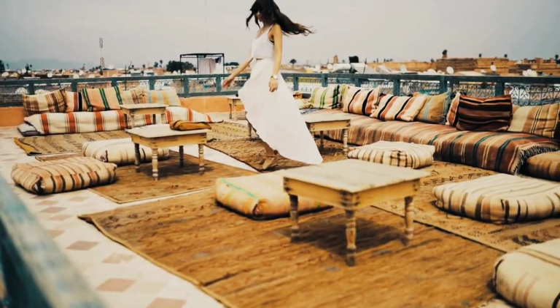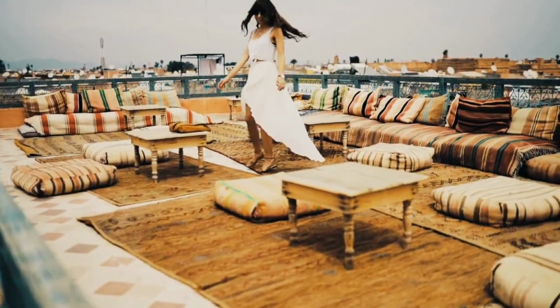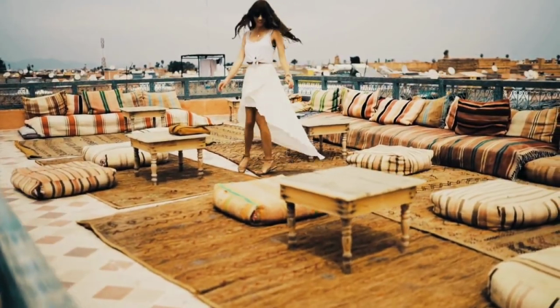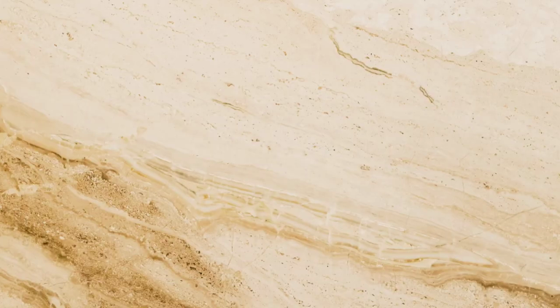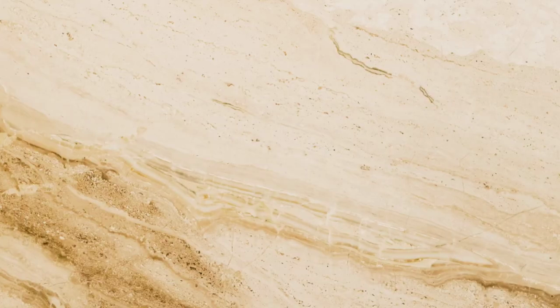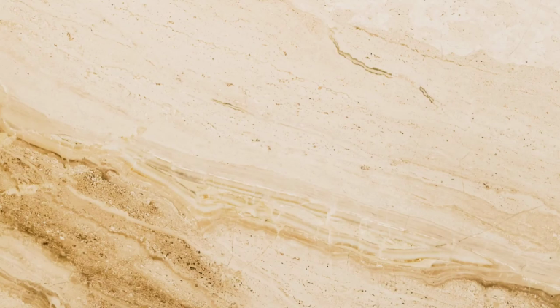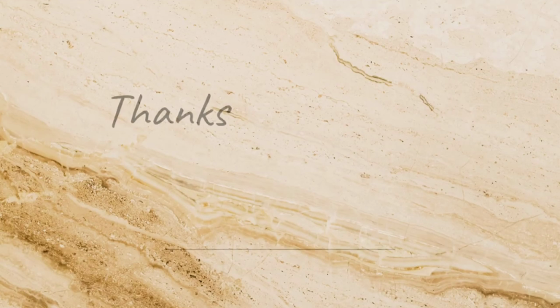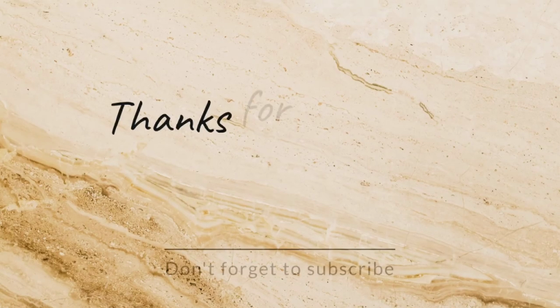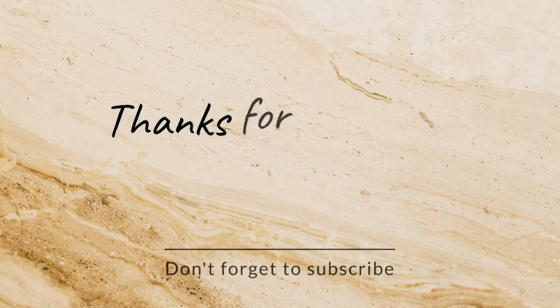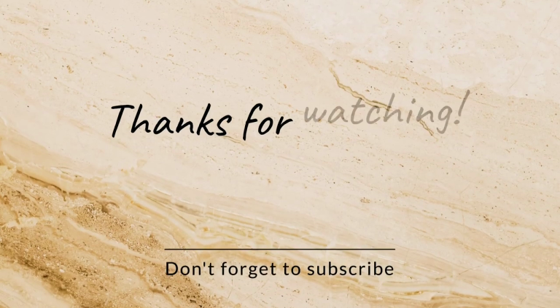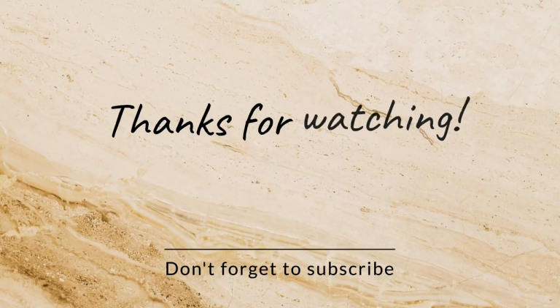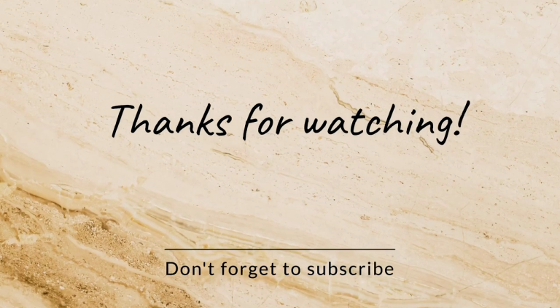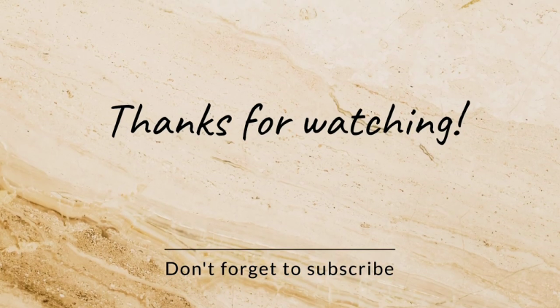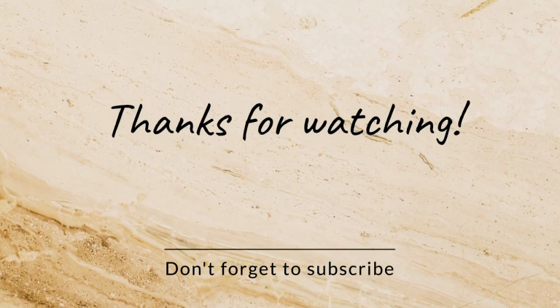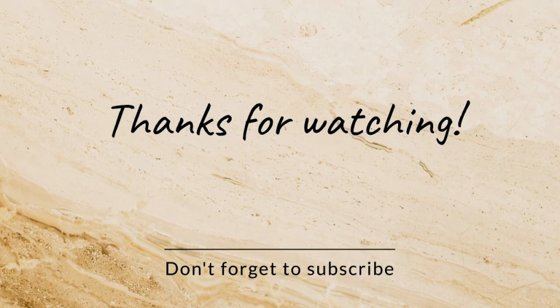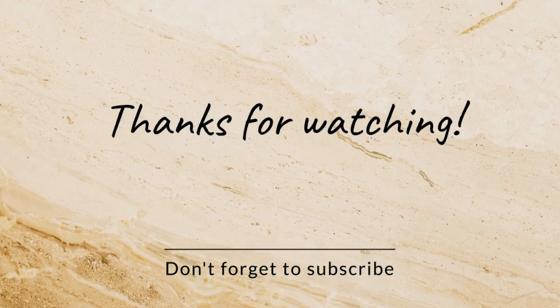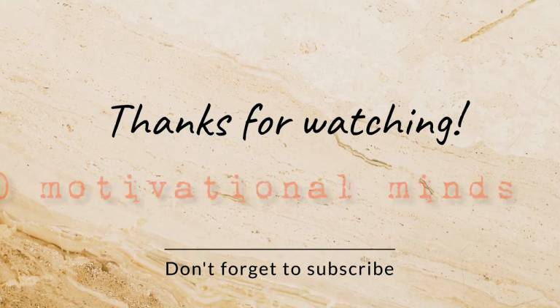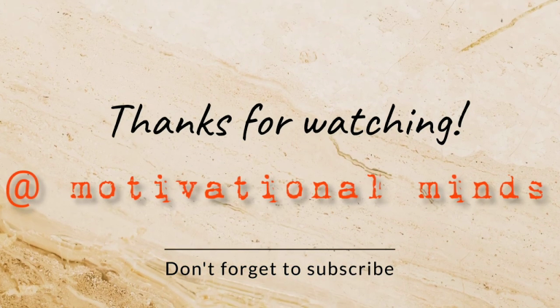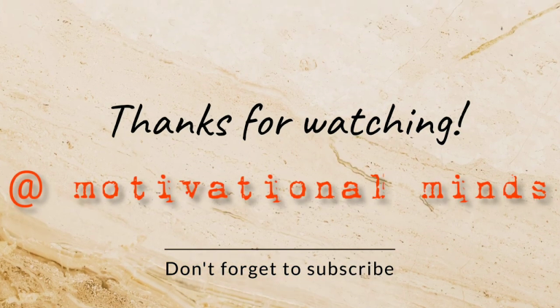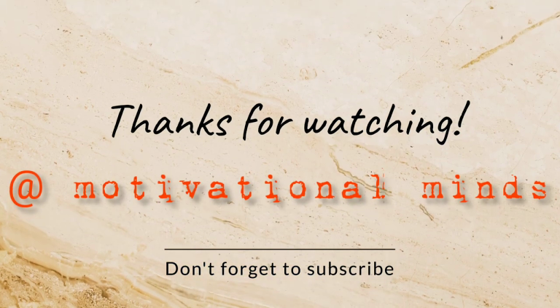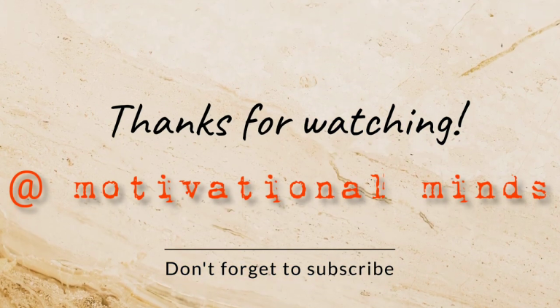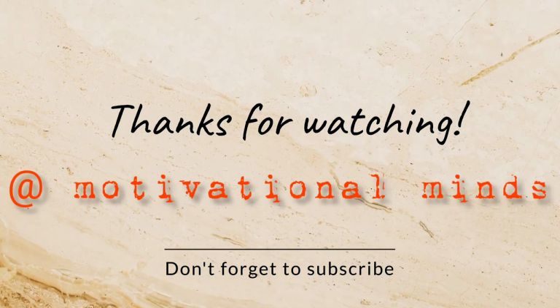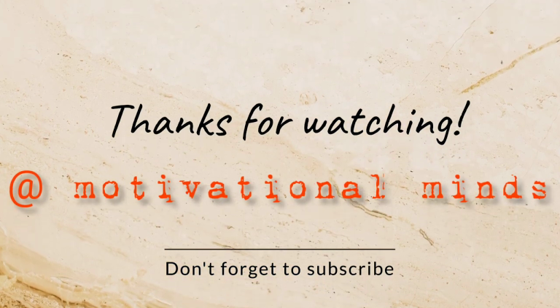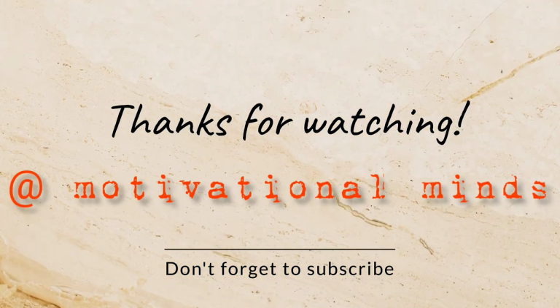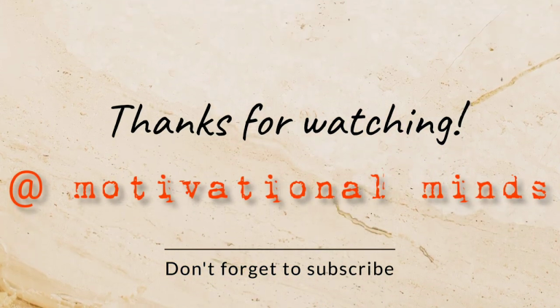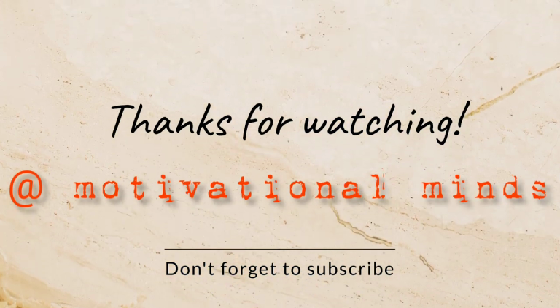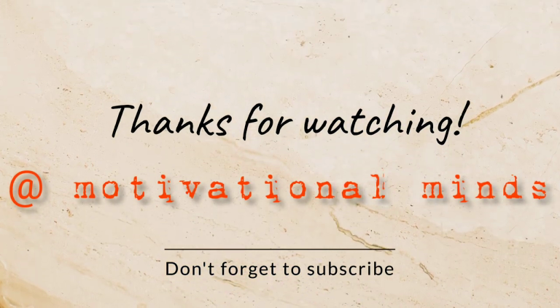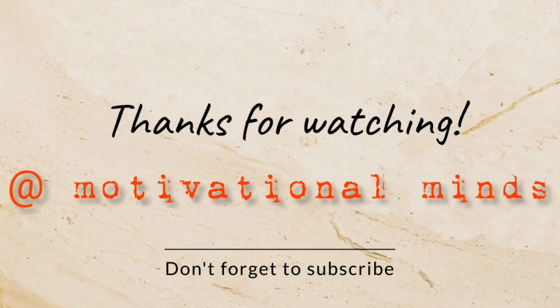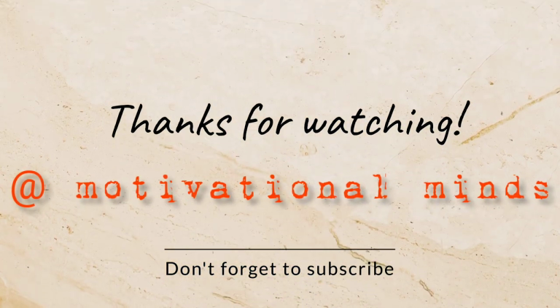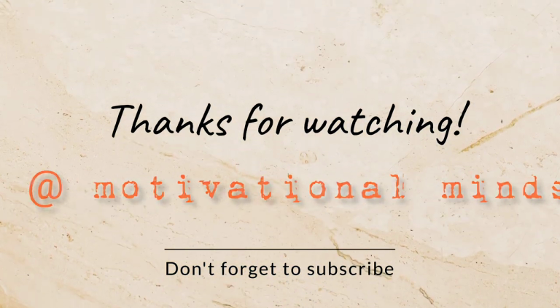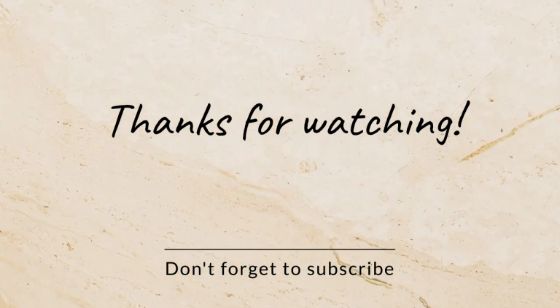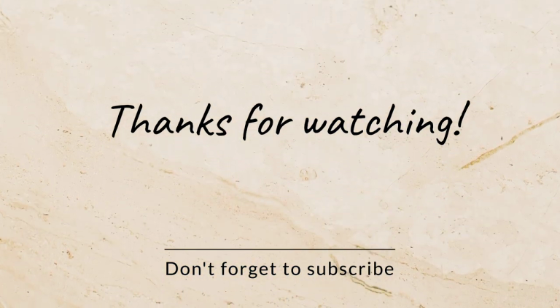Hope you guys liked the video. Do comment your thoughts in the comment section and make sure to subscribe to this channel as it helps a lot.